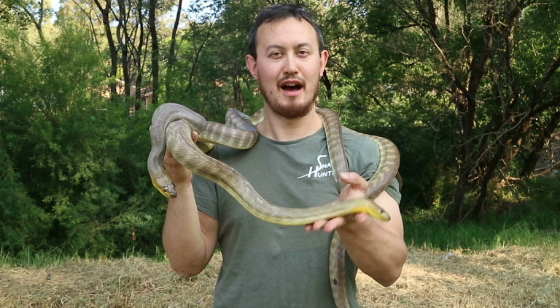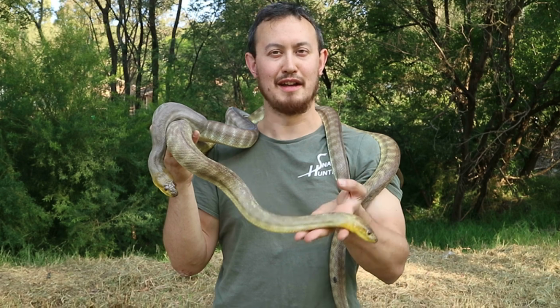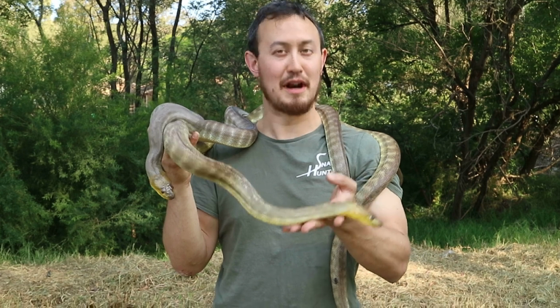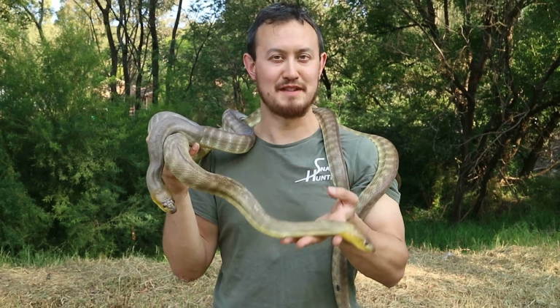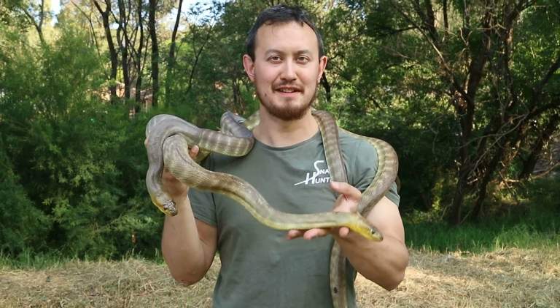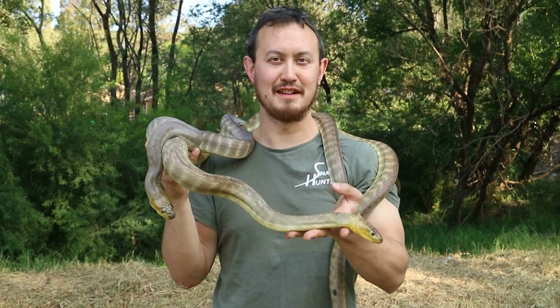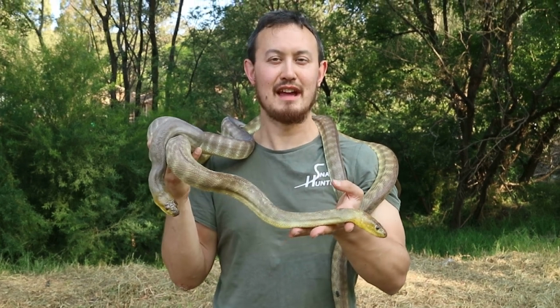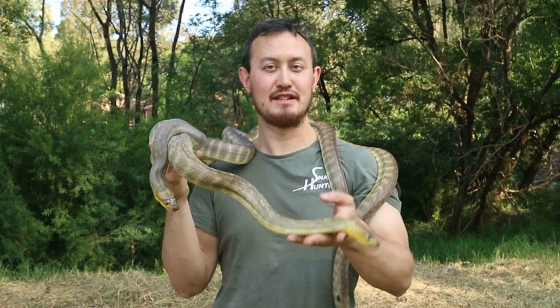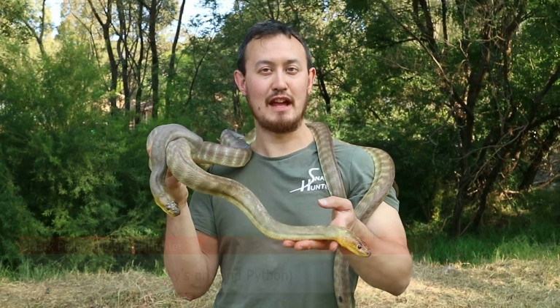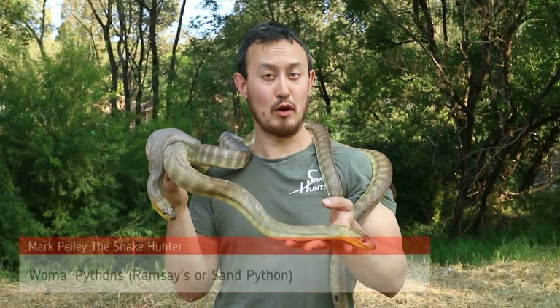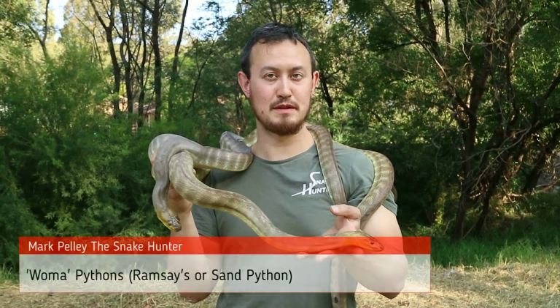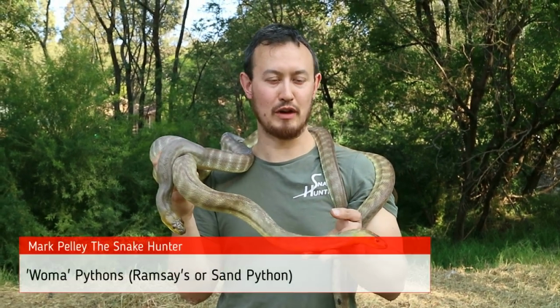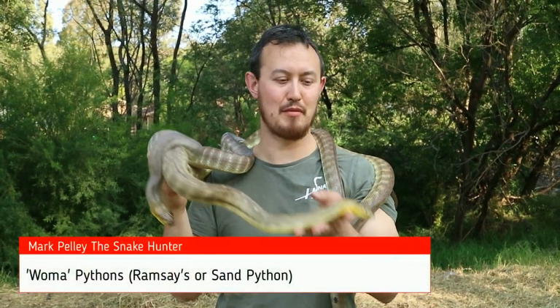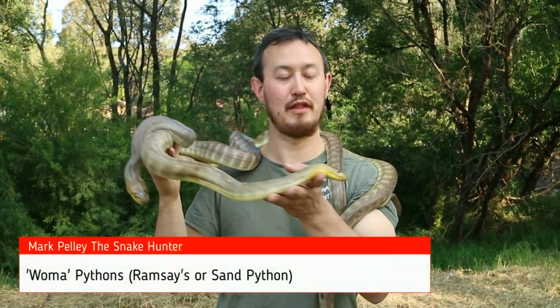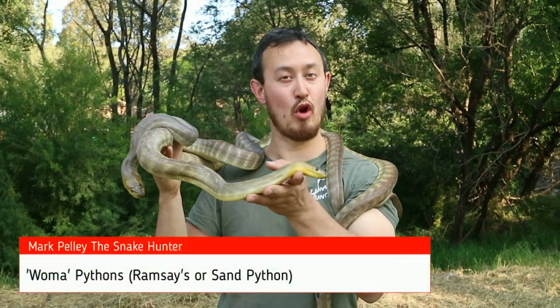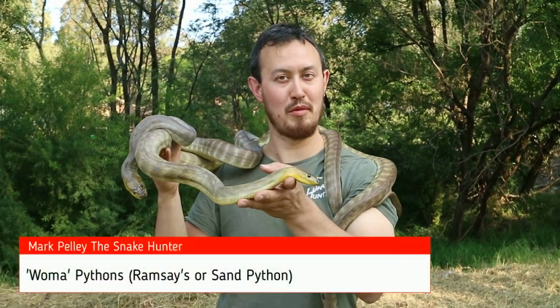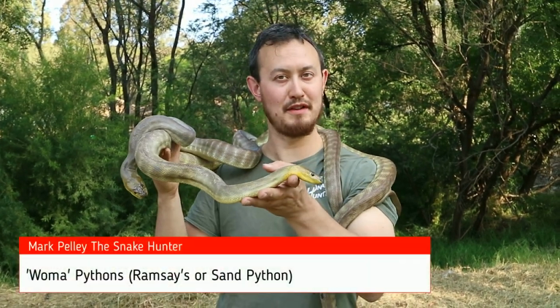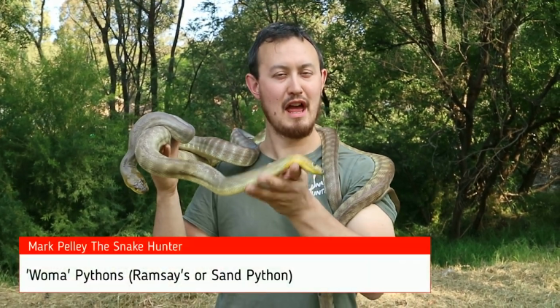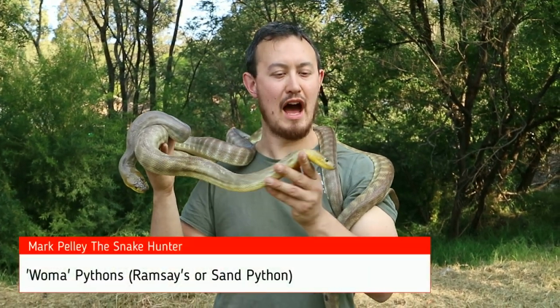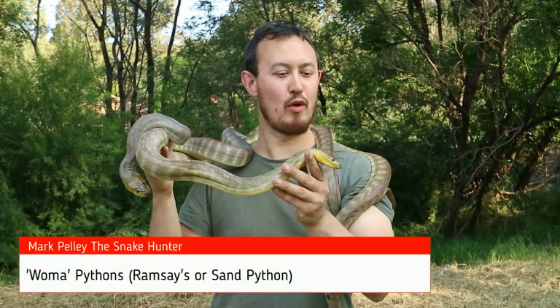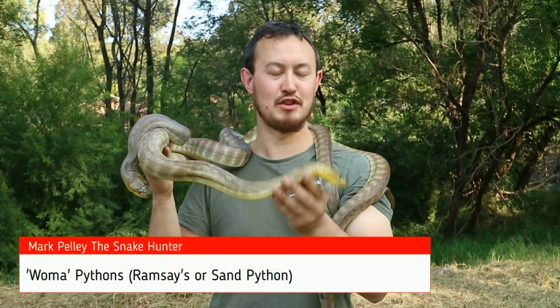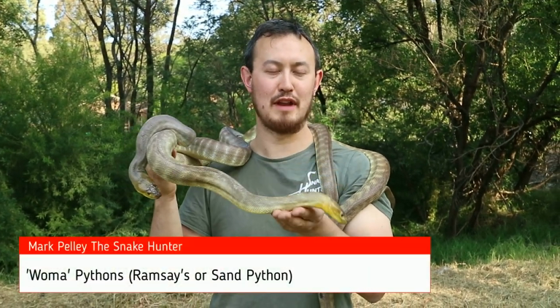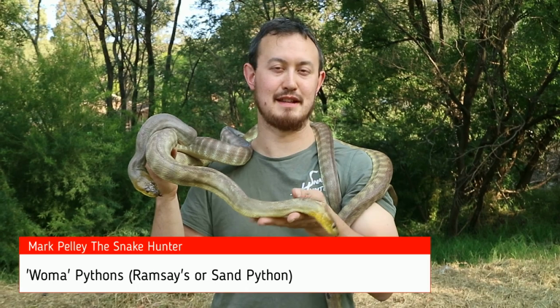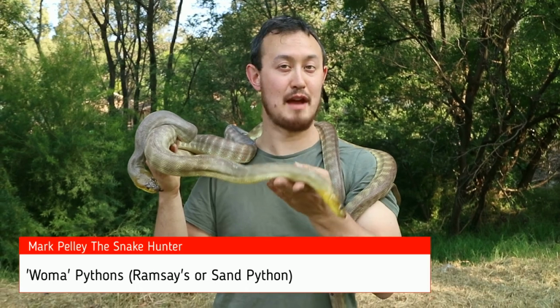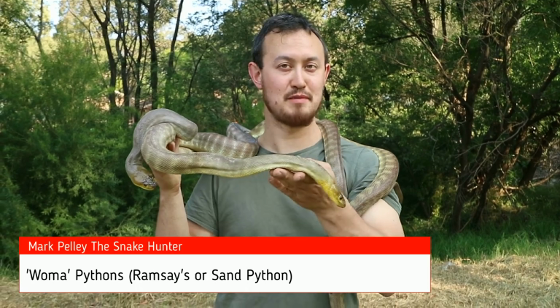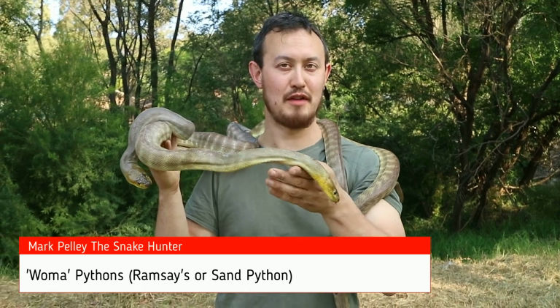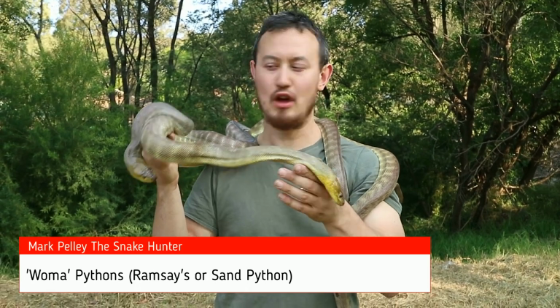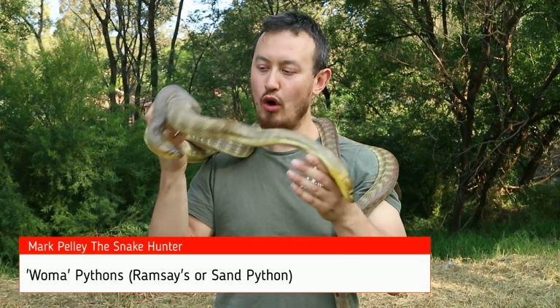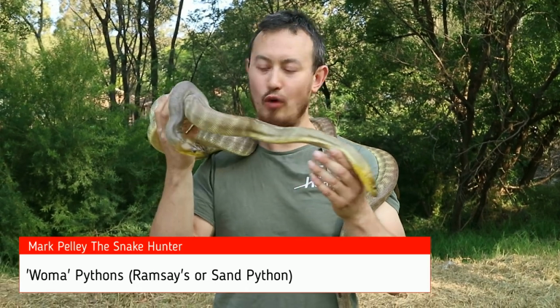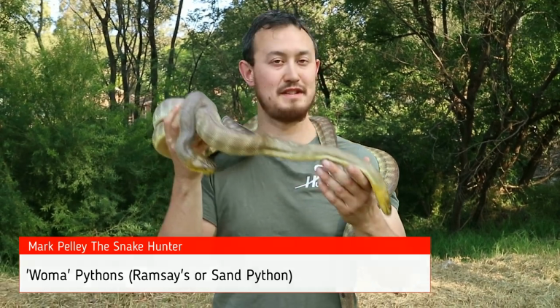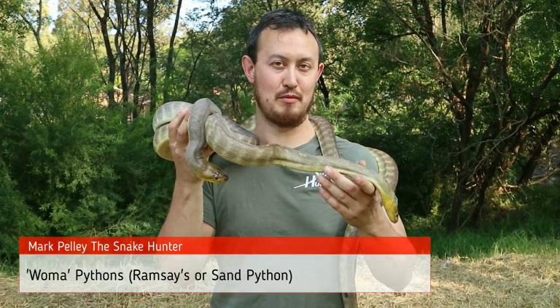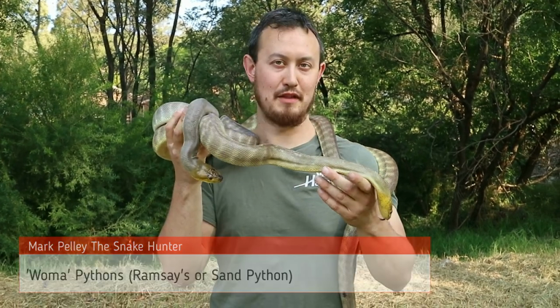Hi, Mark the Snake Hunter here, and today I'm going to be talking about the Woma Python, otherwise known as the Ramses Python or the Sand Python.